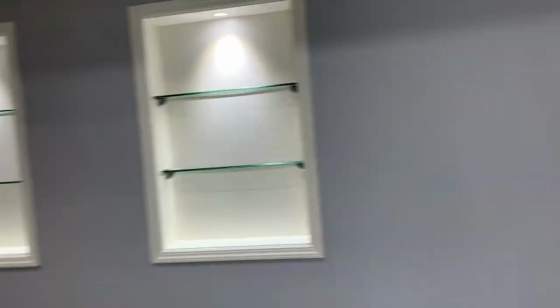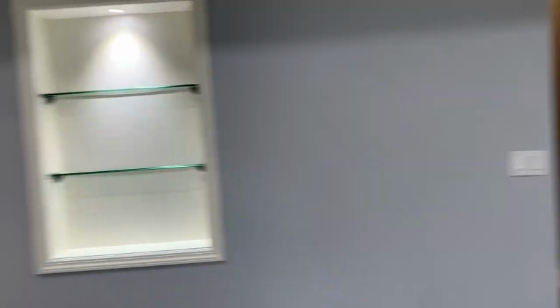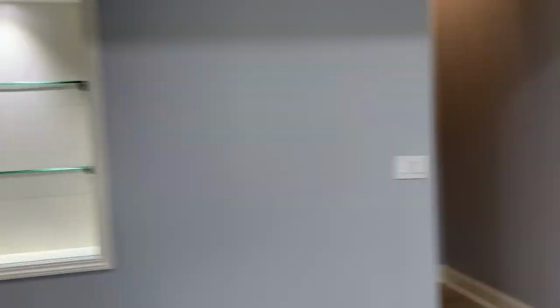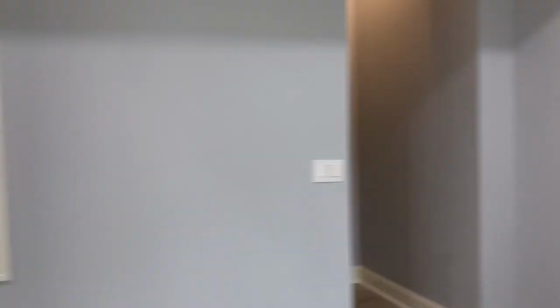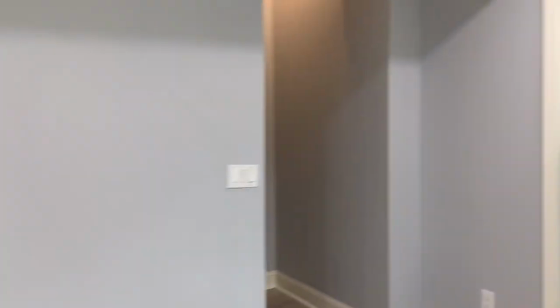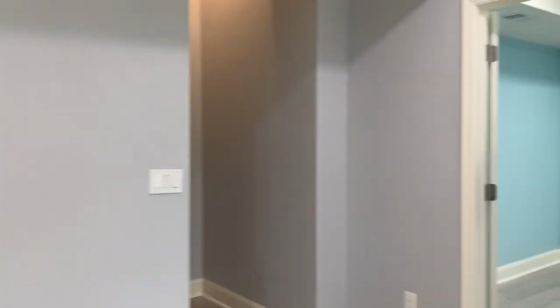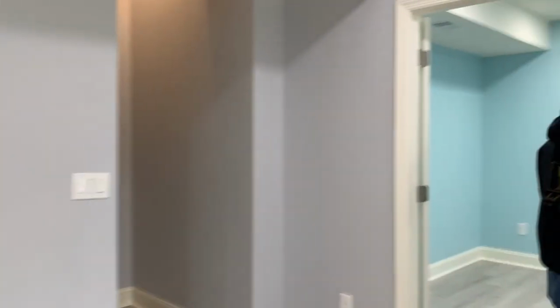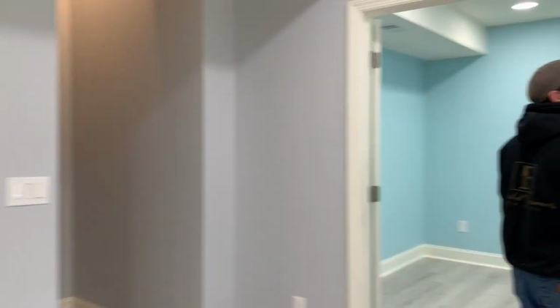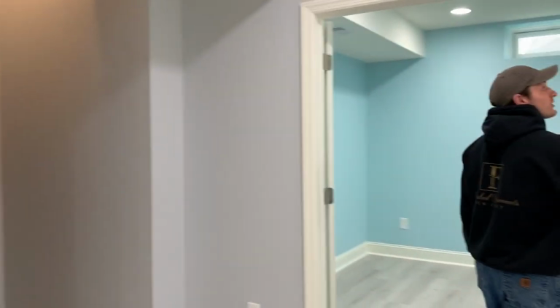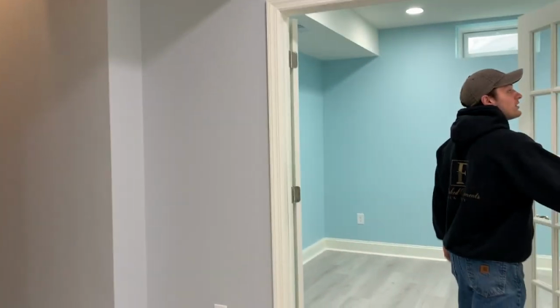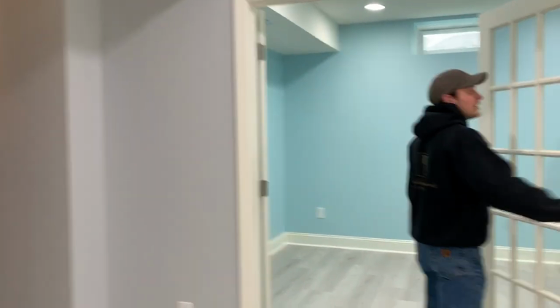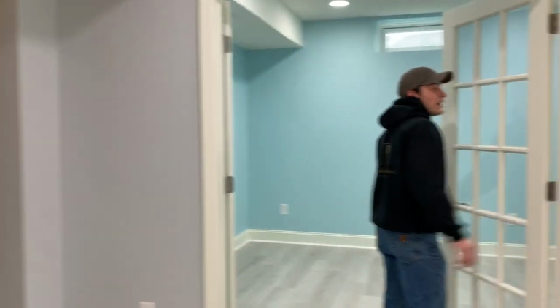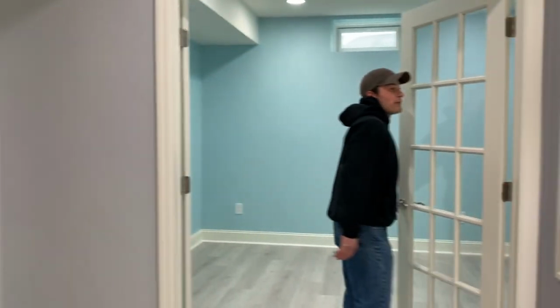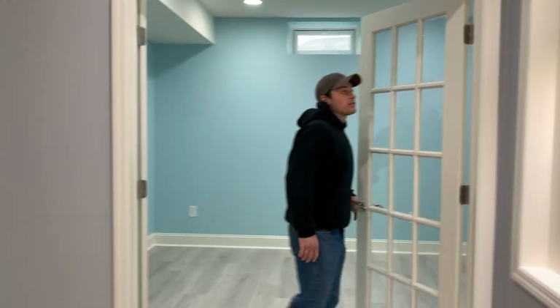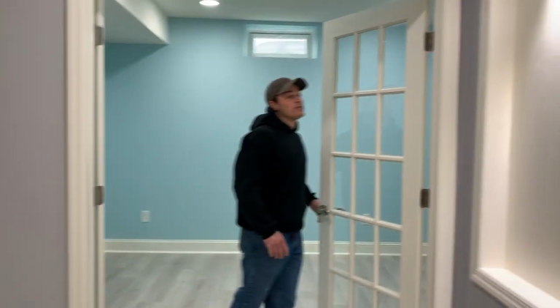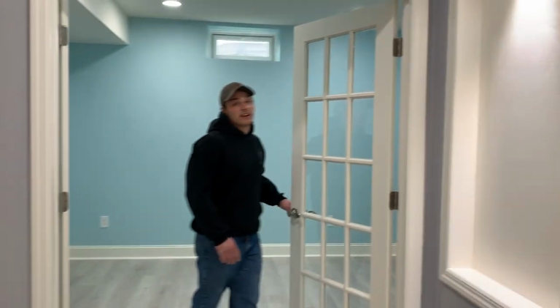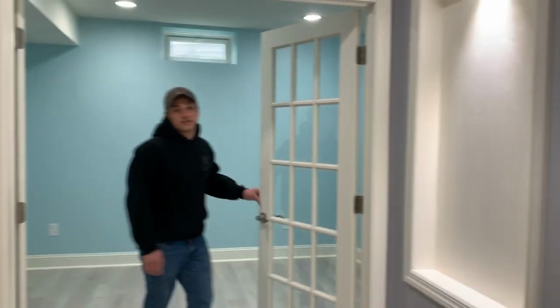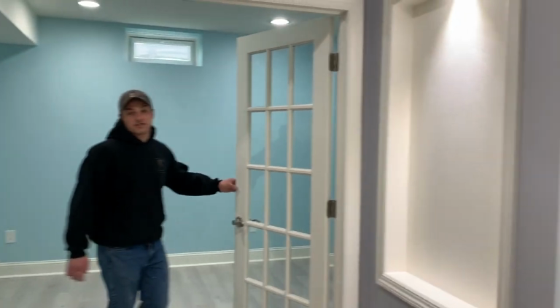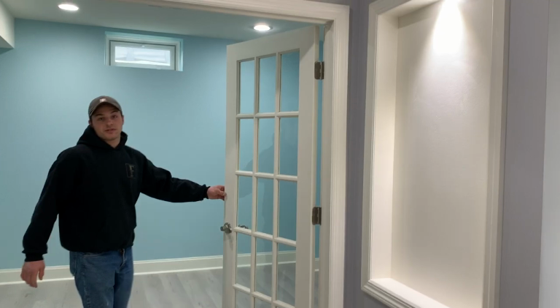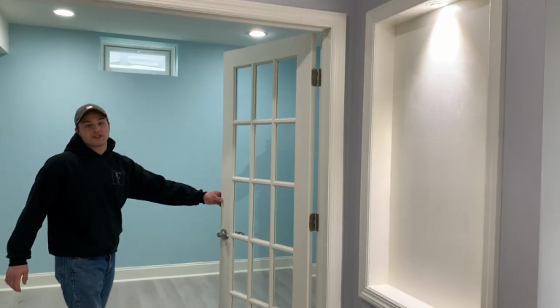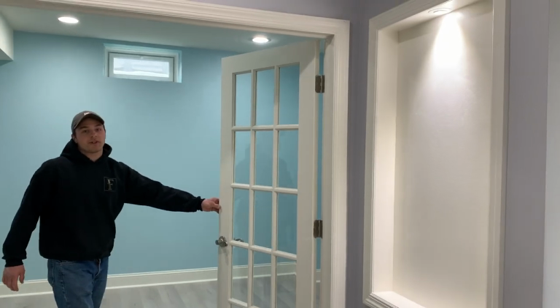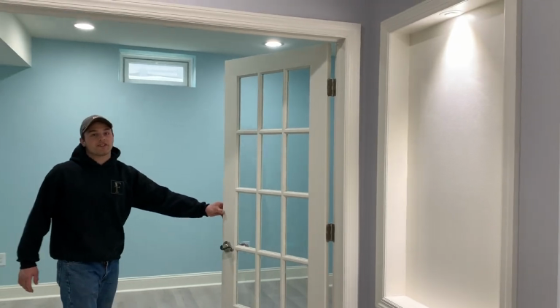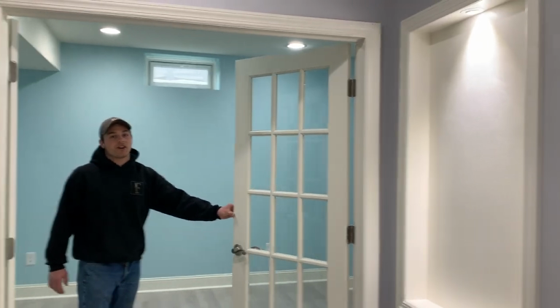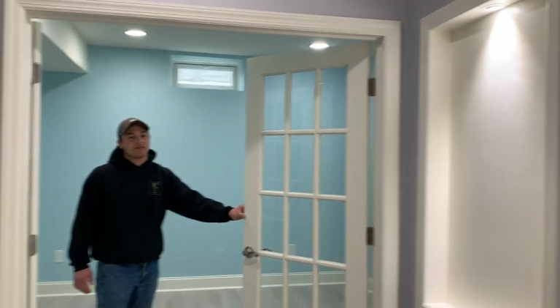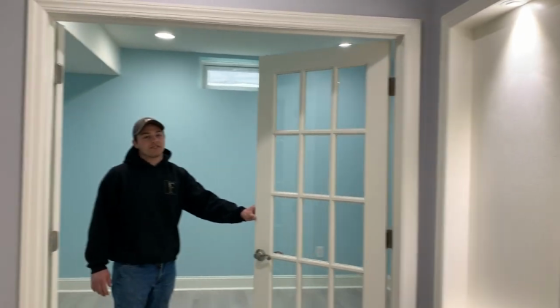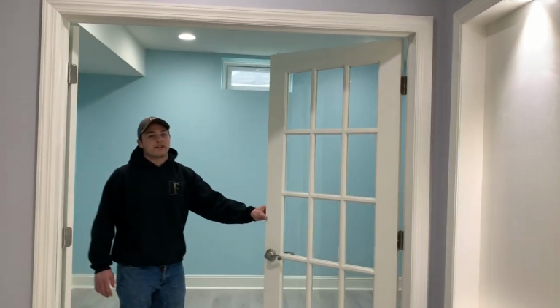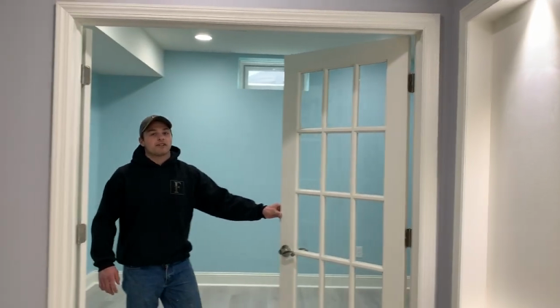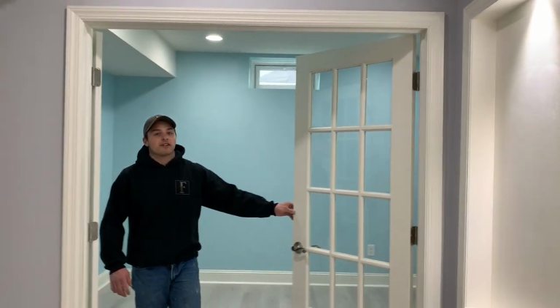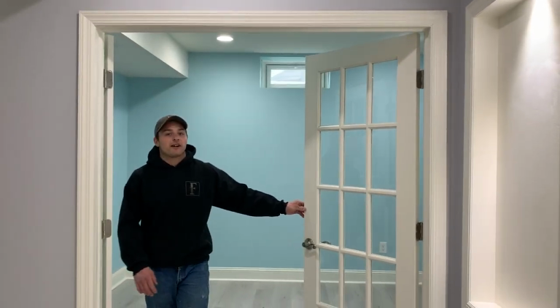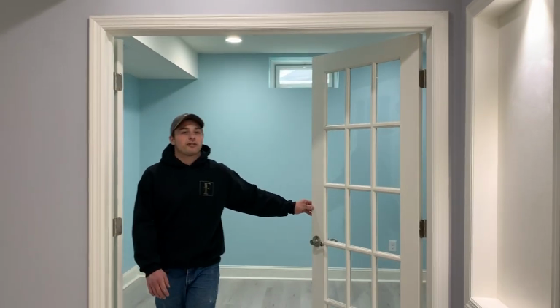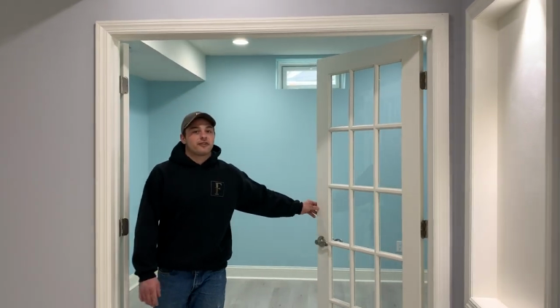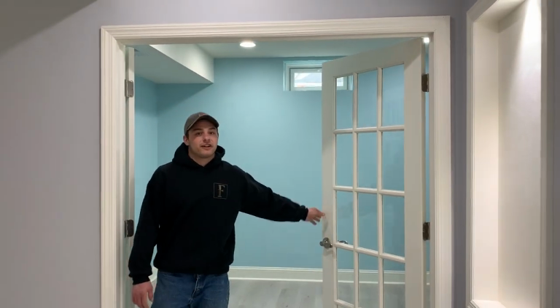Here's another built-in we installed, and we put two glass French doors going into the office to make it look a lot more inviting.